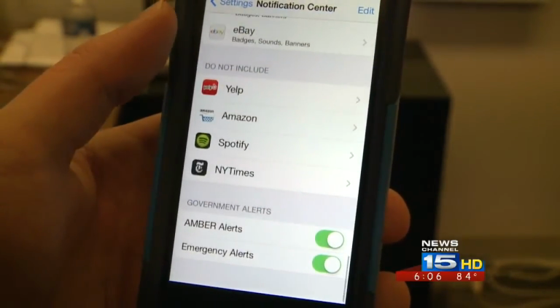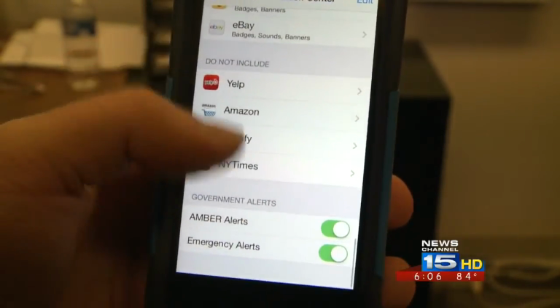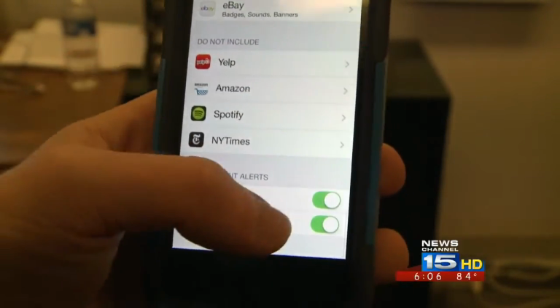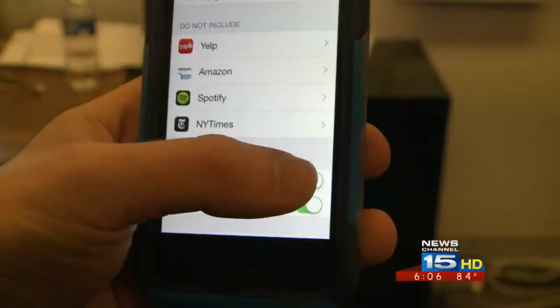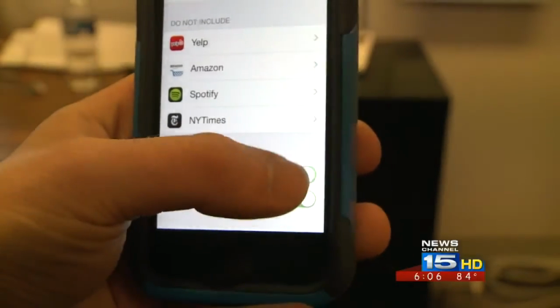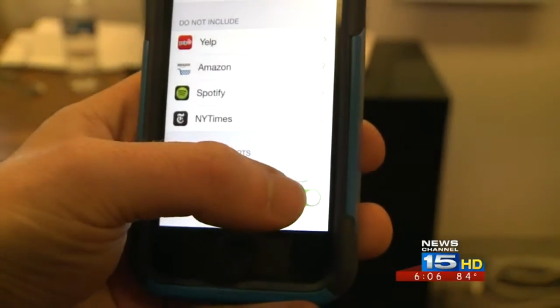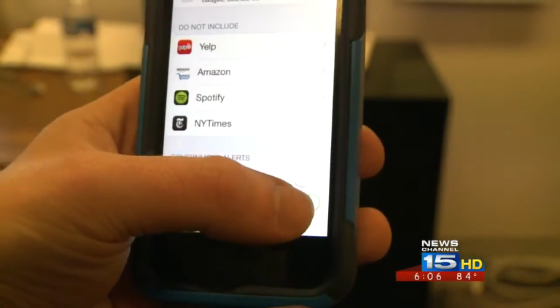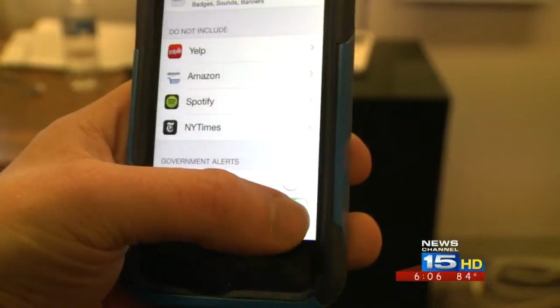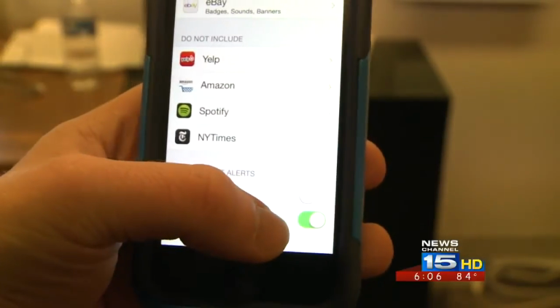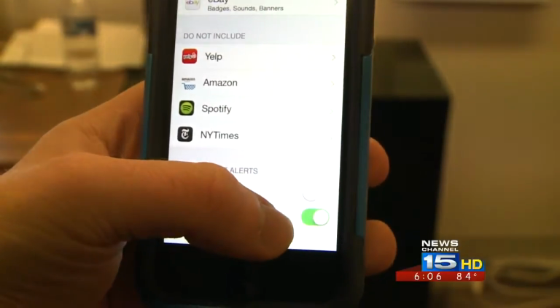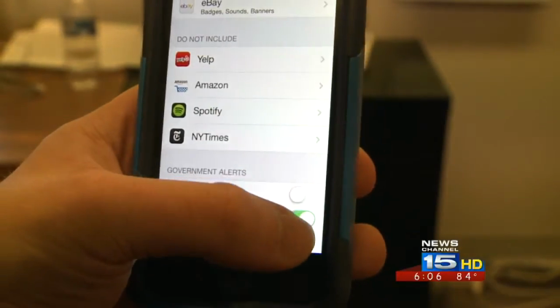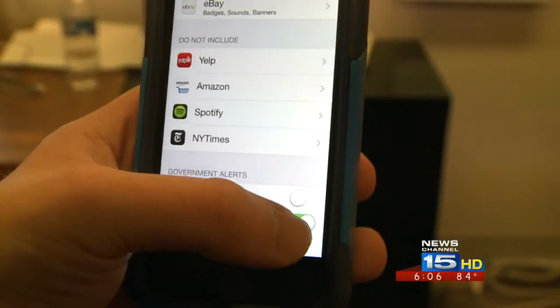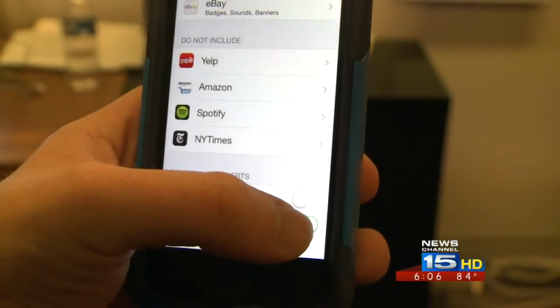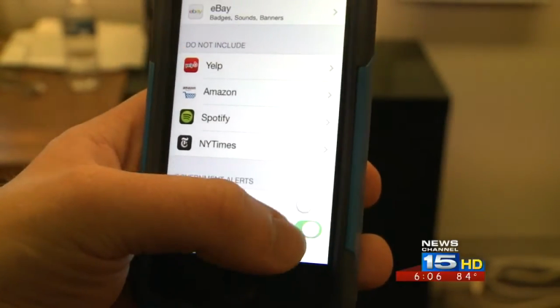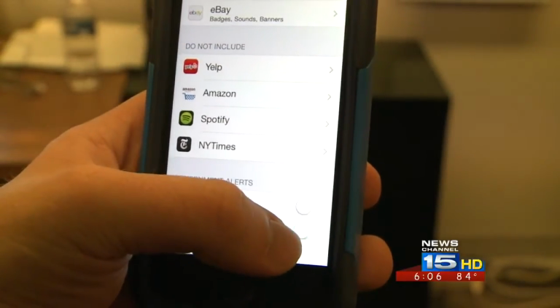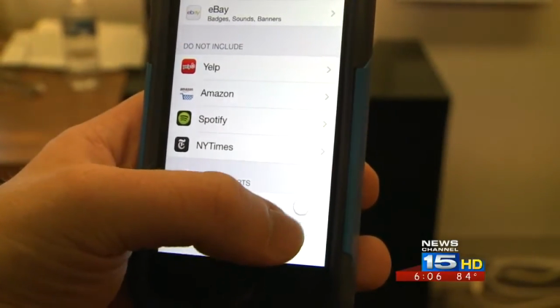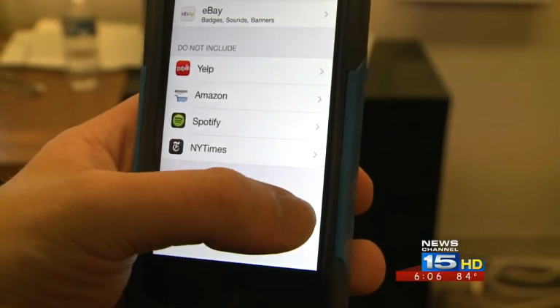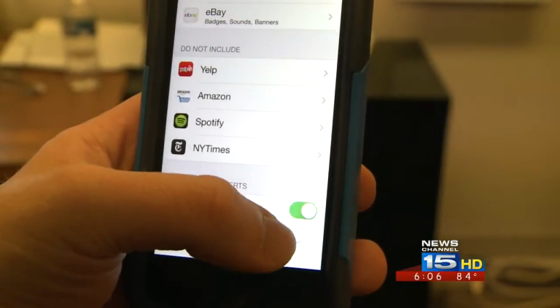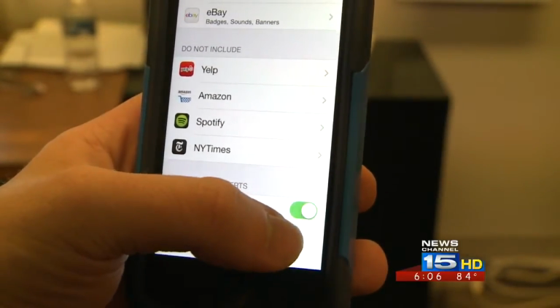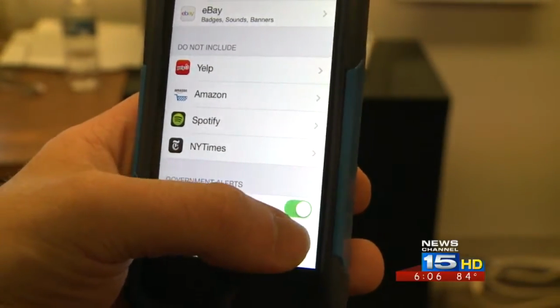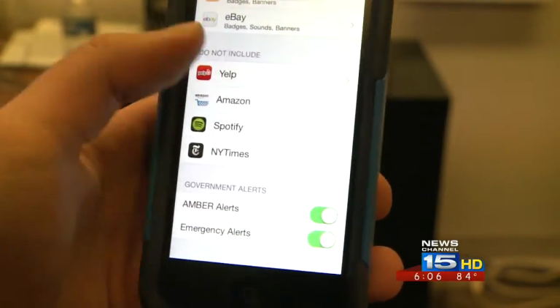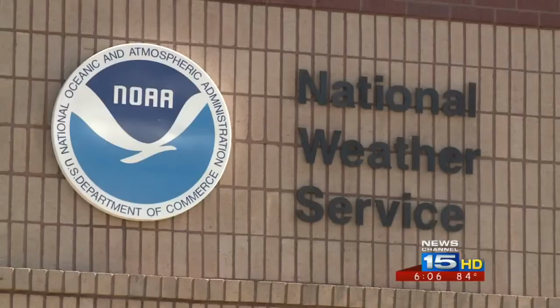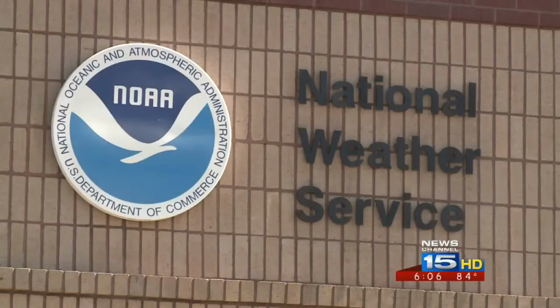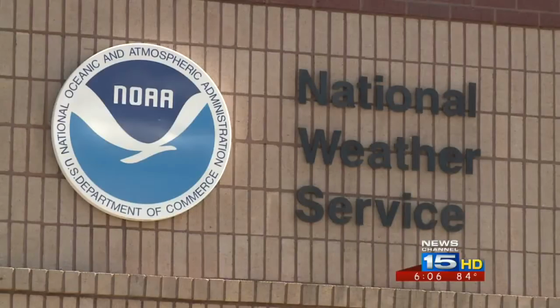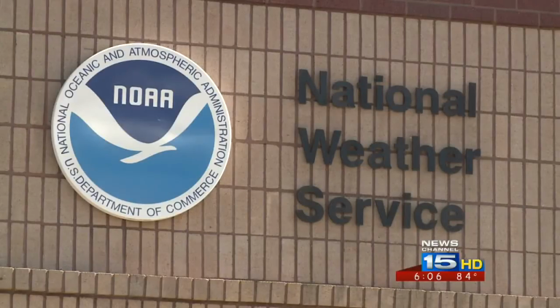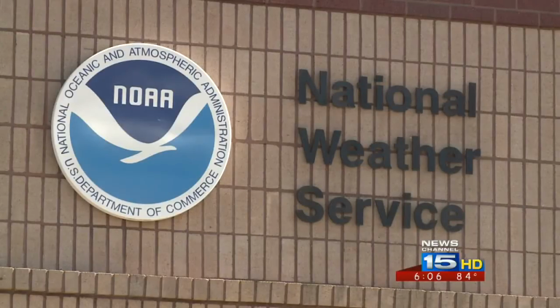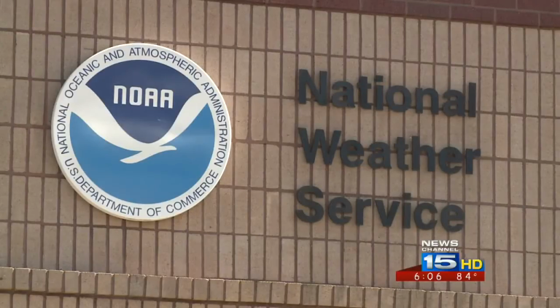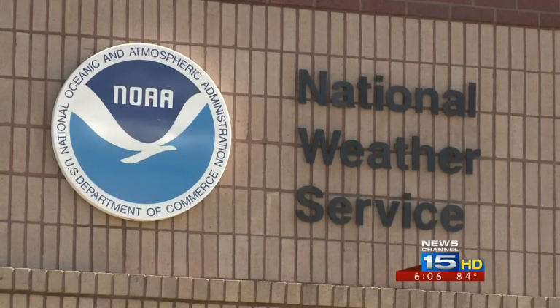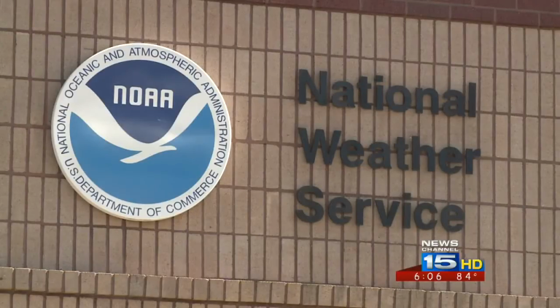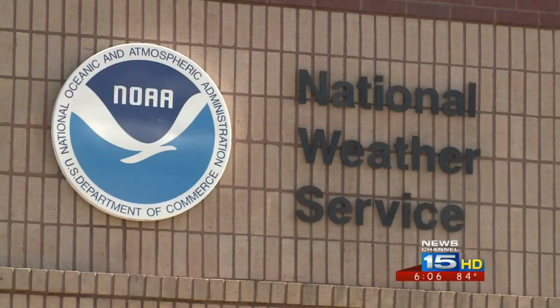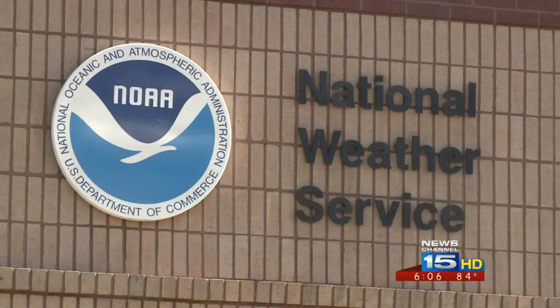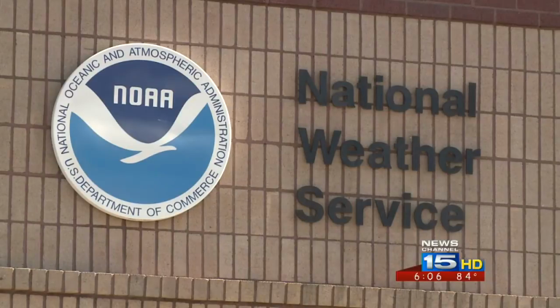This will vary by device. You will have the power to turn these off, but meteorologists at the National Weather Service don't recommend doing this.